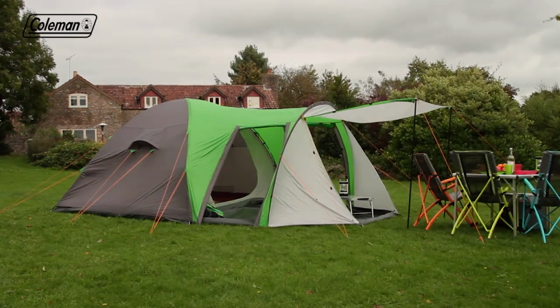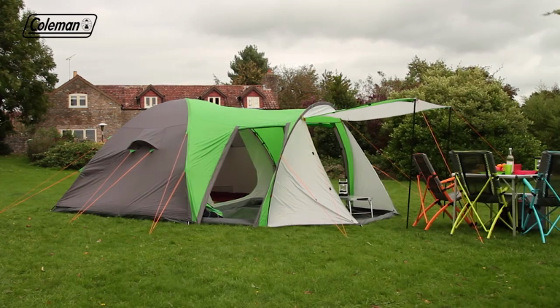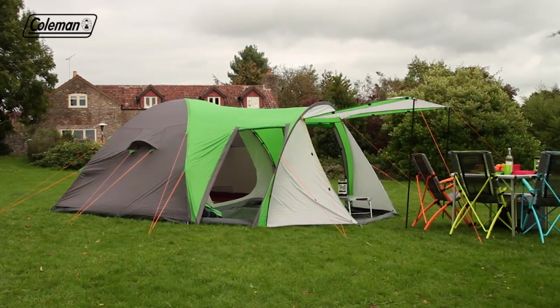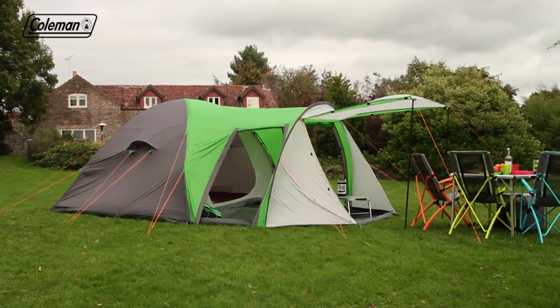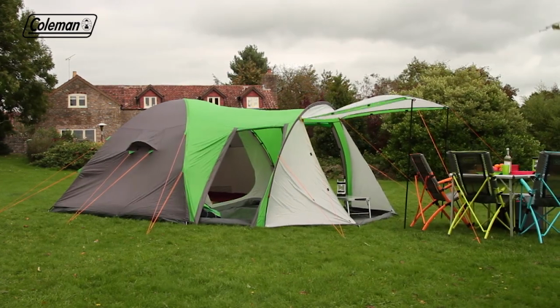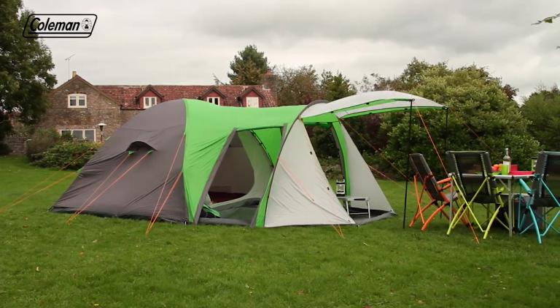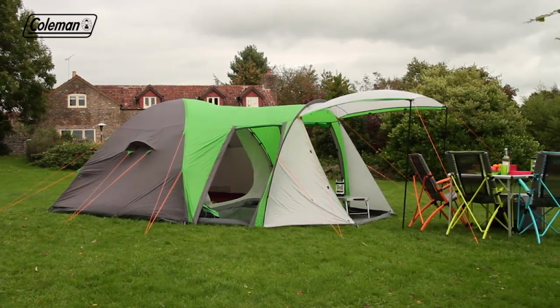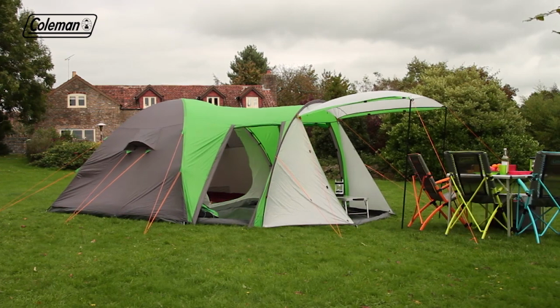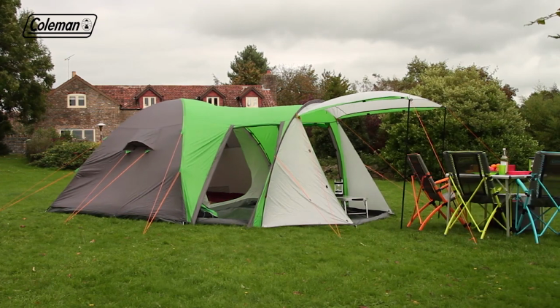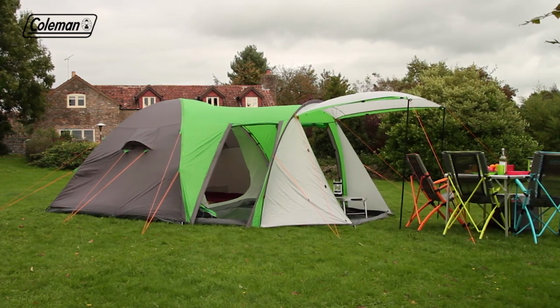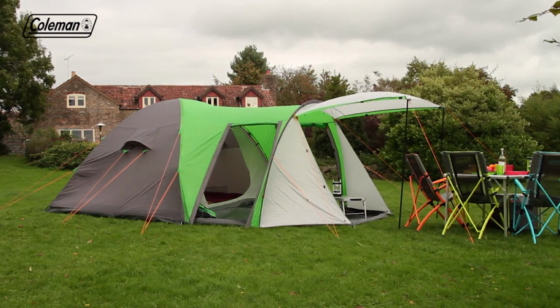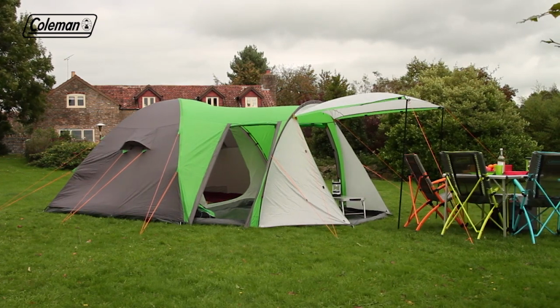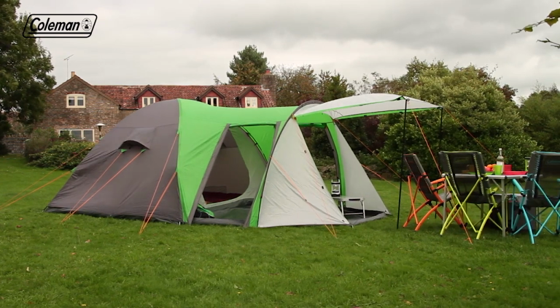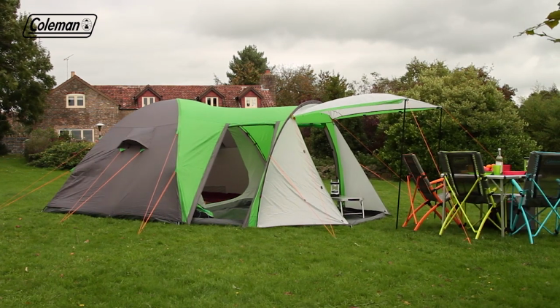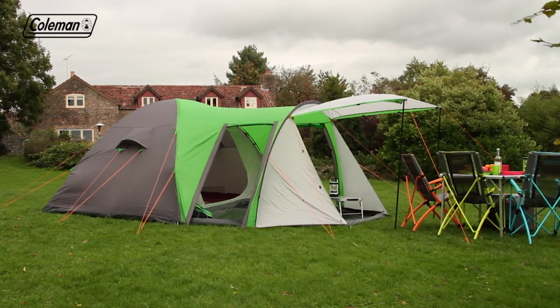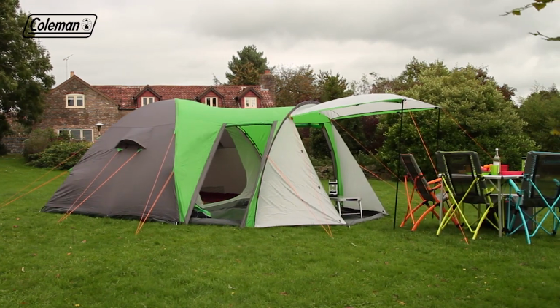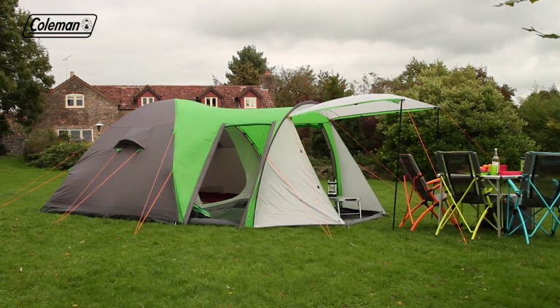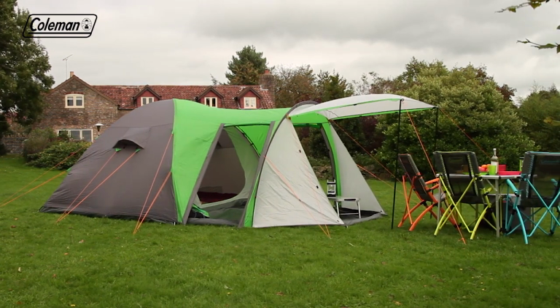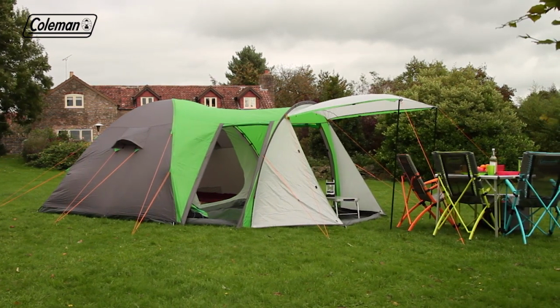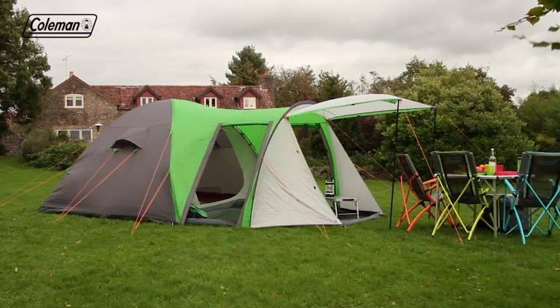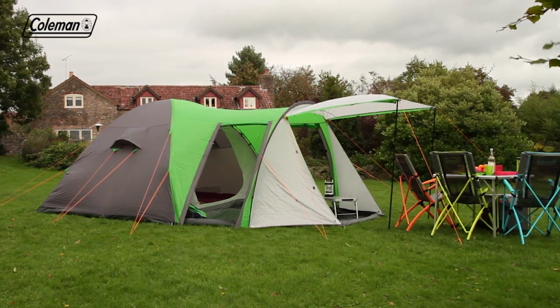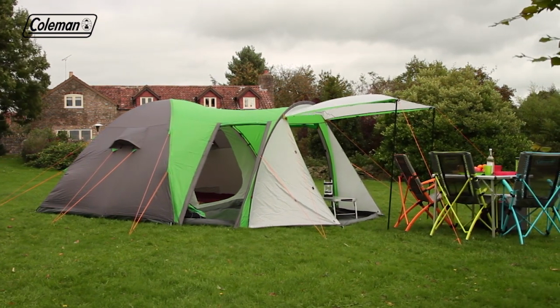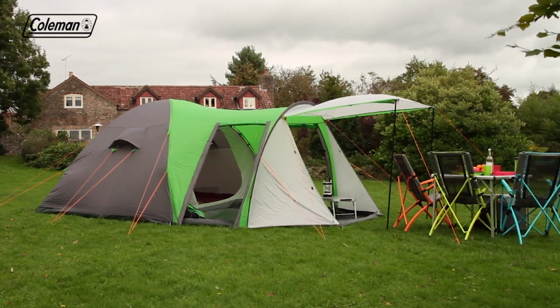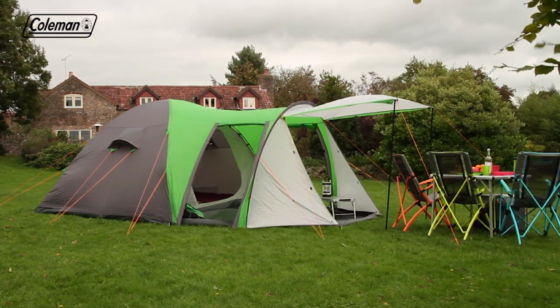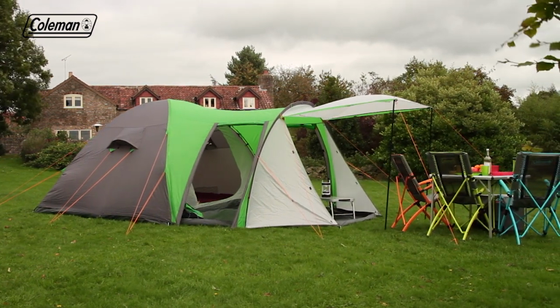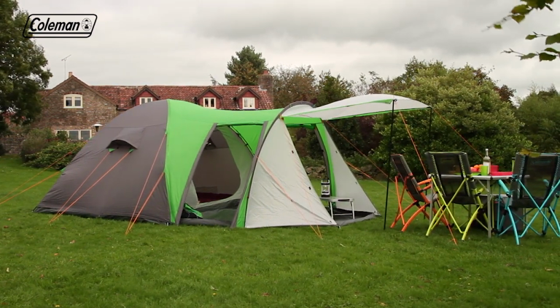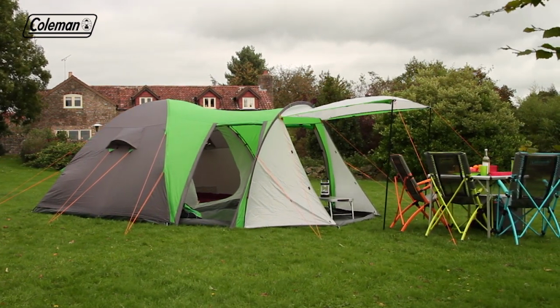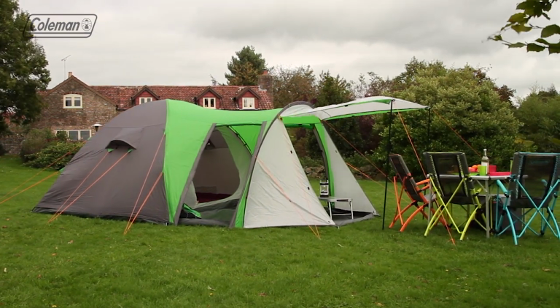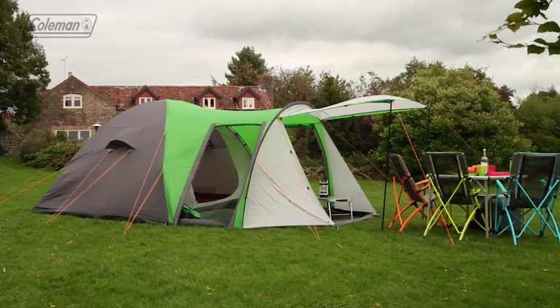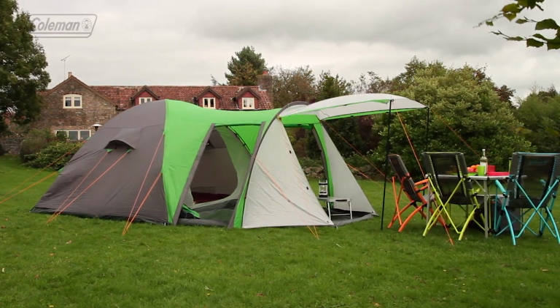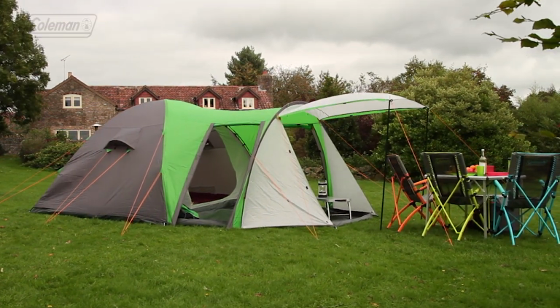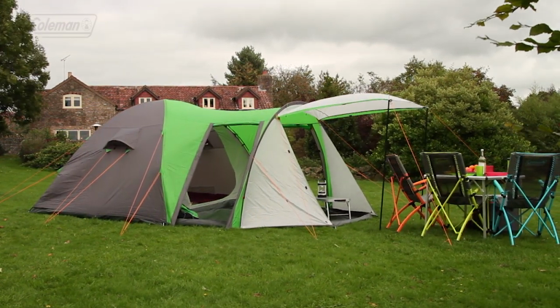The Coleman Cortez 5 Plus — for a comfortable home from home on the campsite.